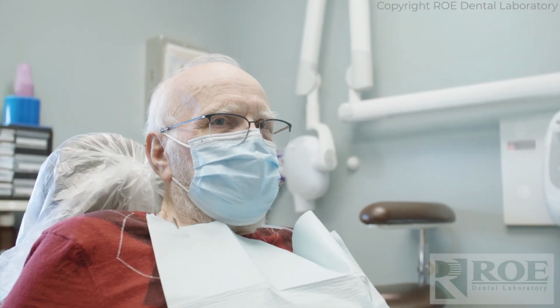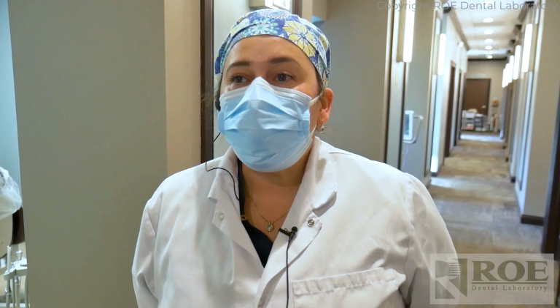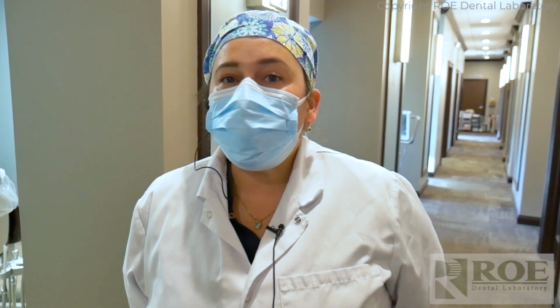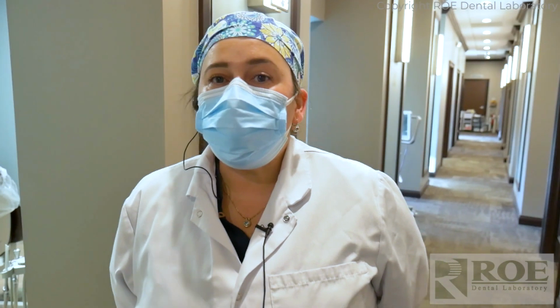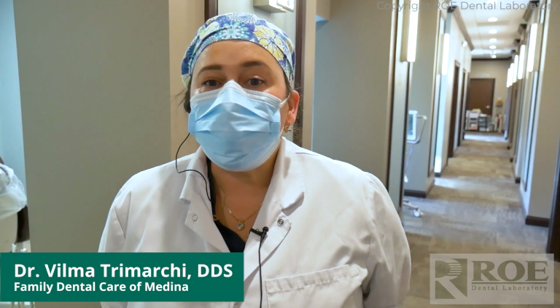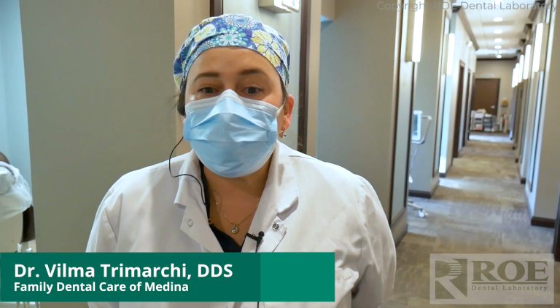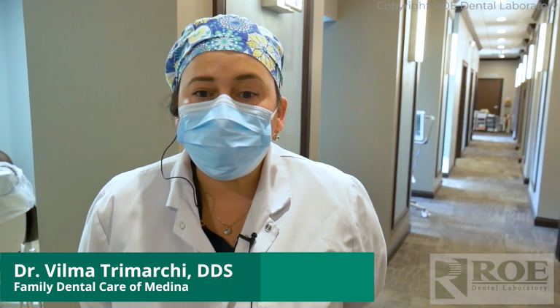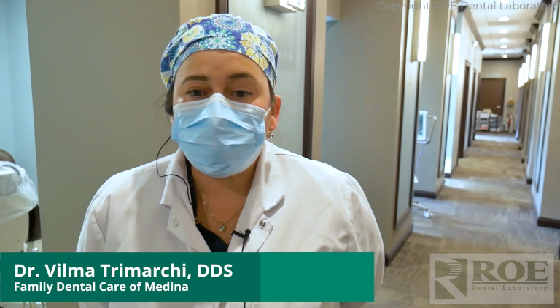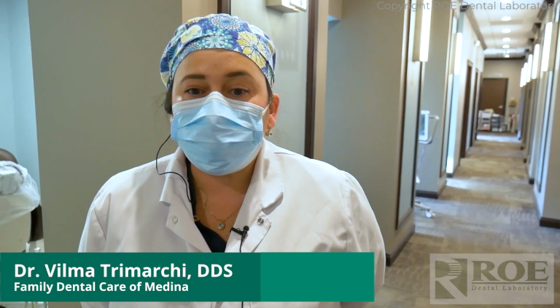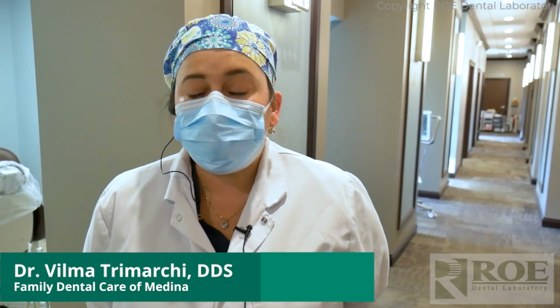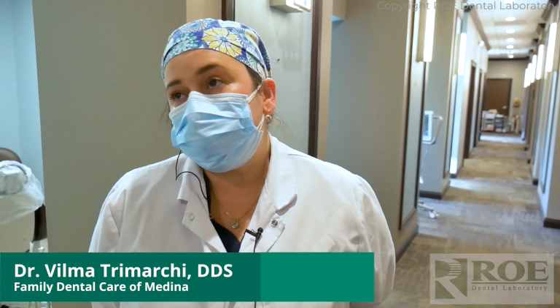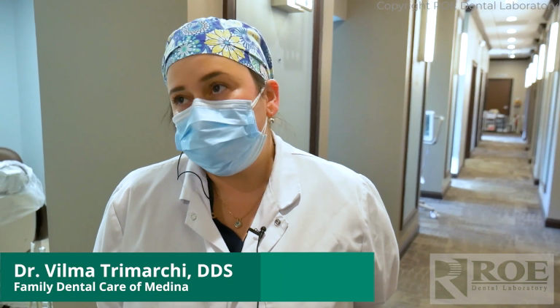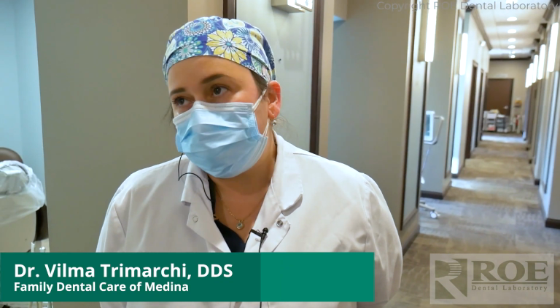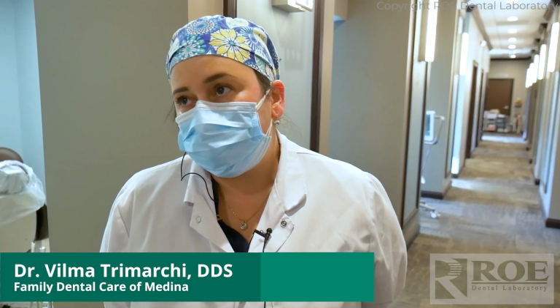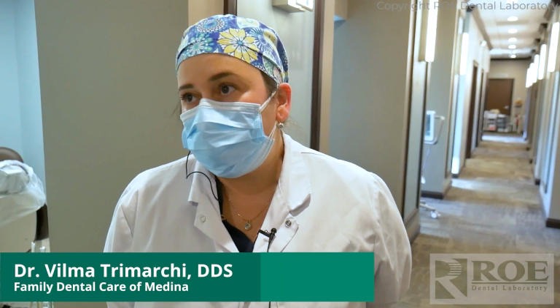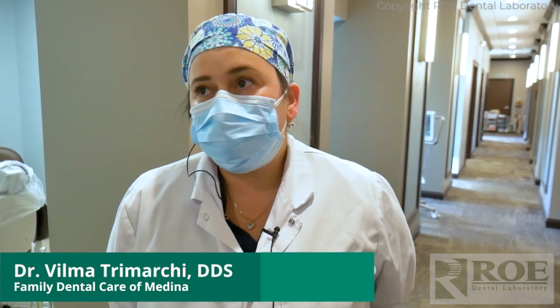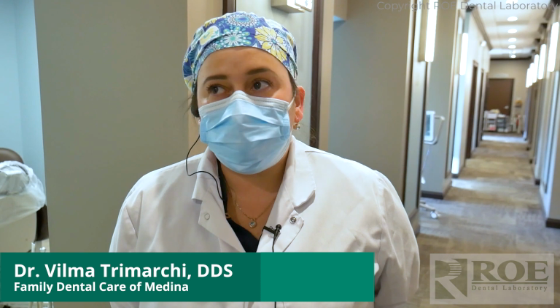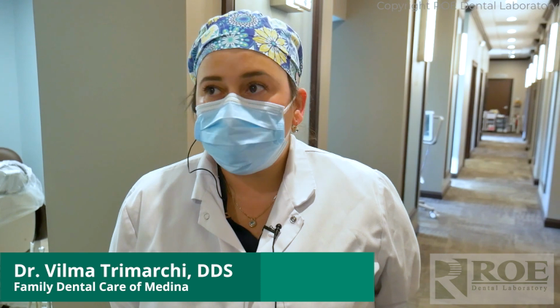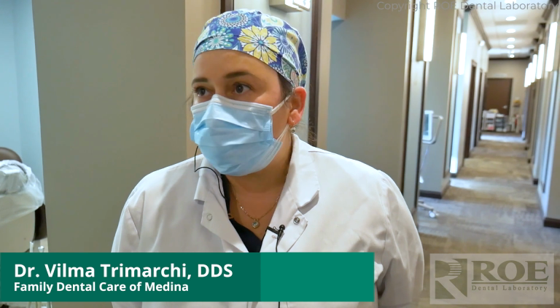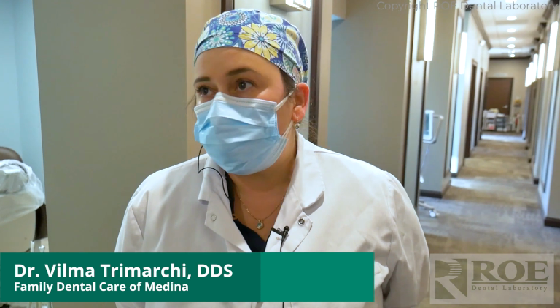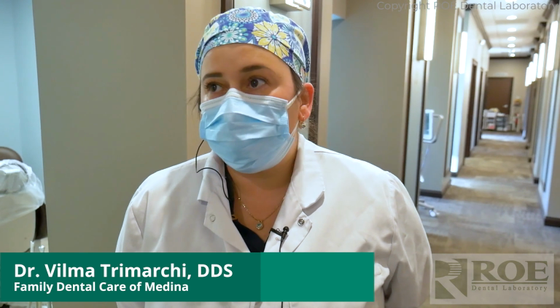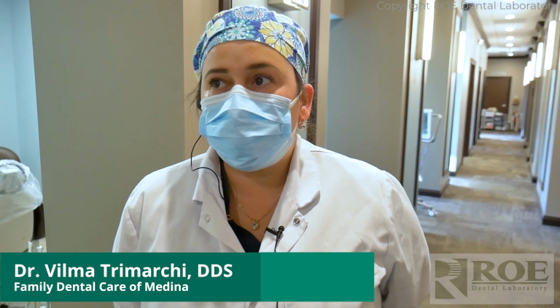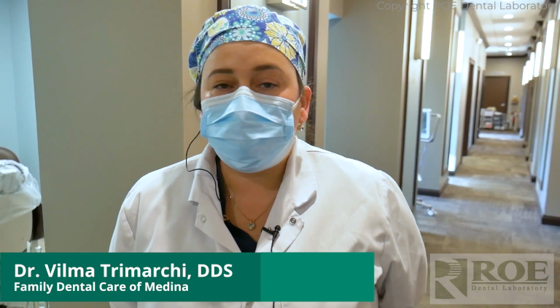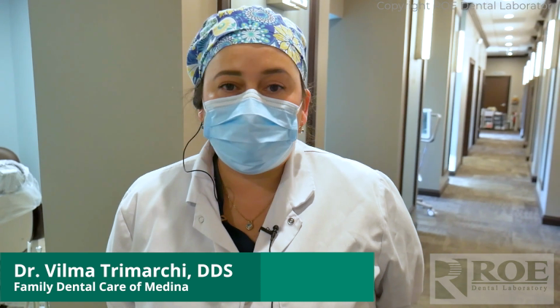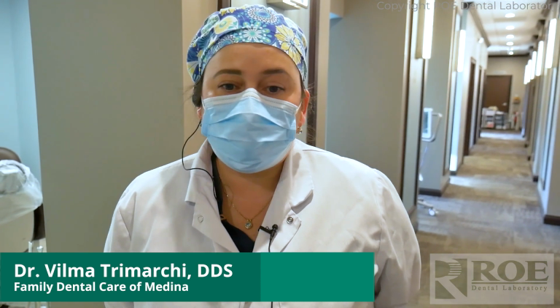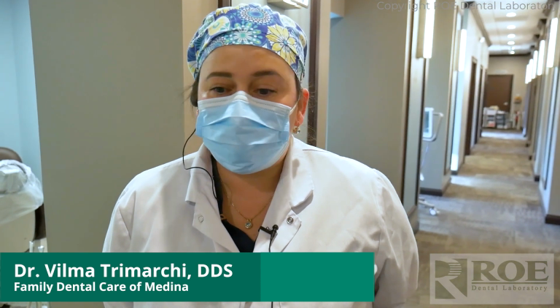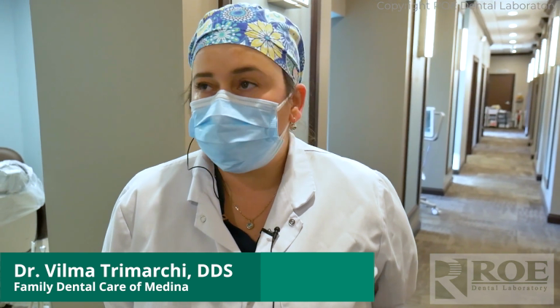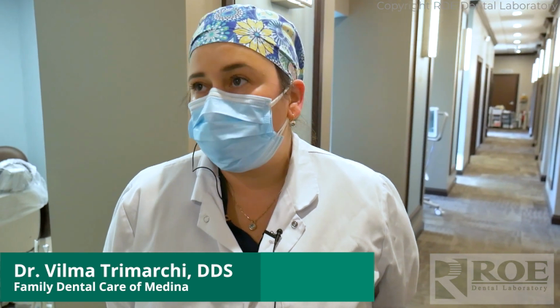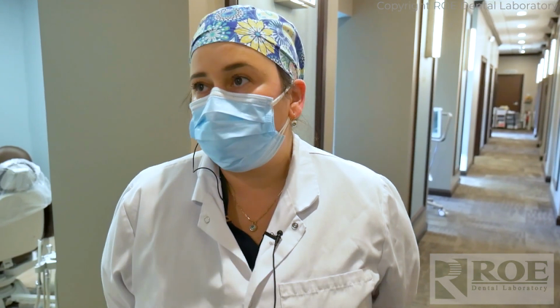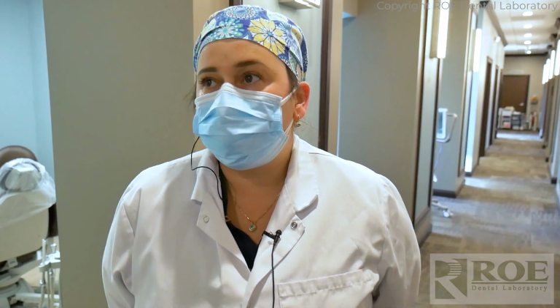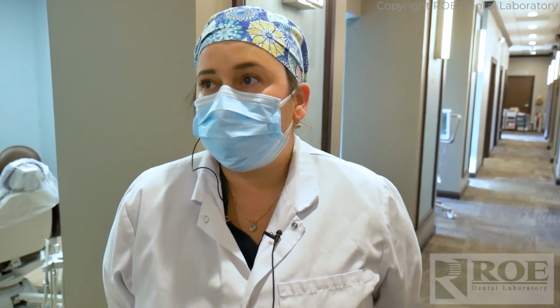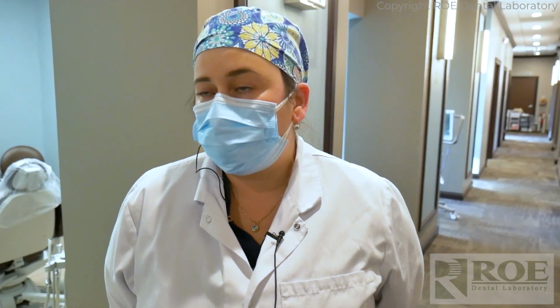I've always done dentures the traditional way — the way I was taught in school: step one, two, three, four, and then deliver.